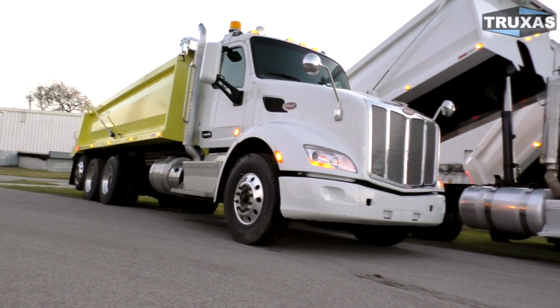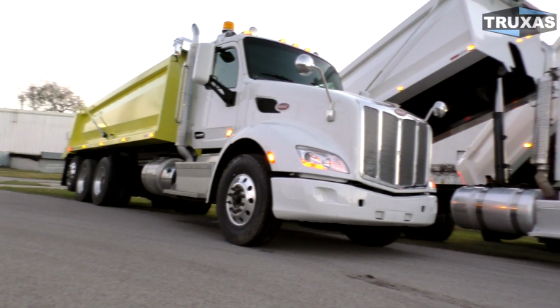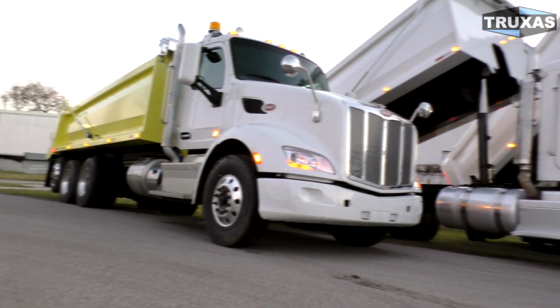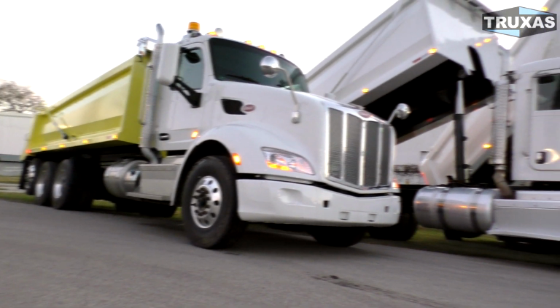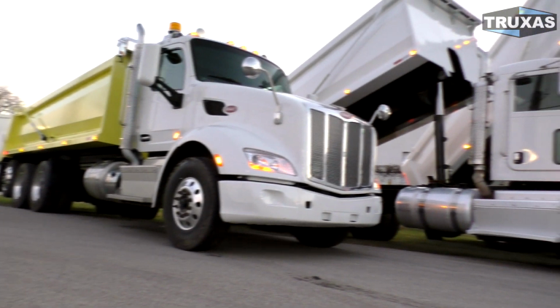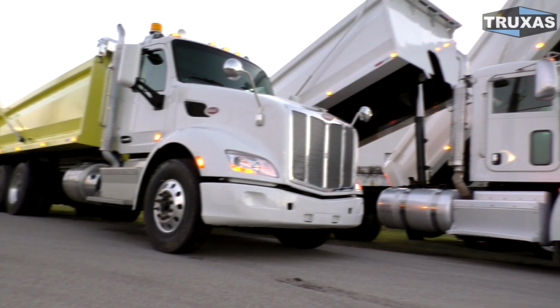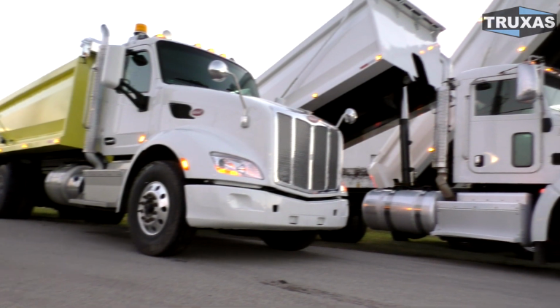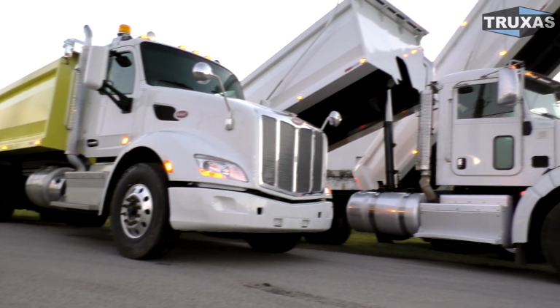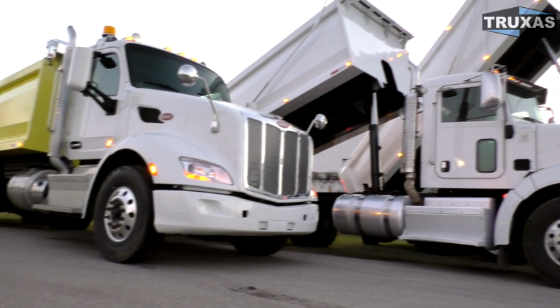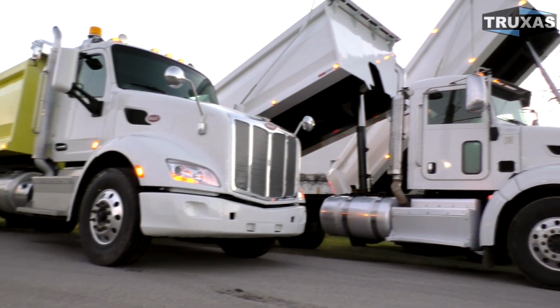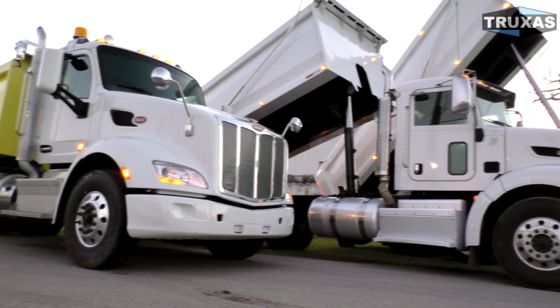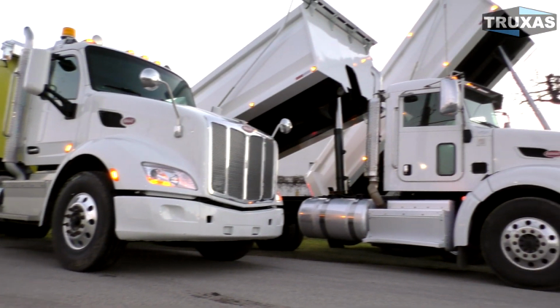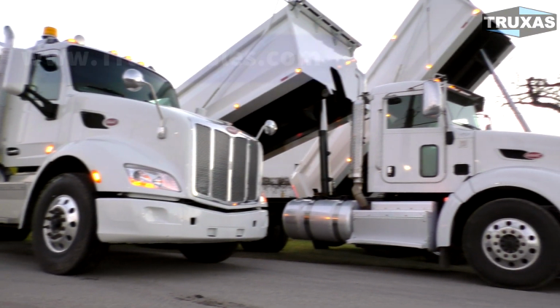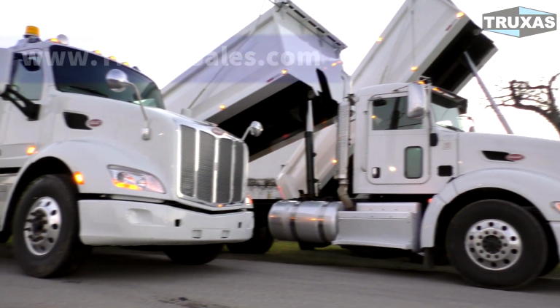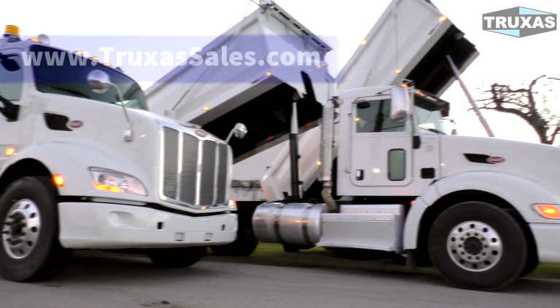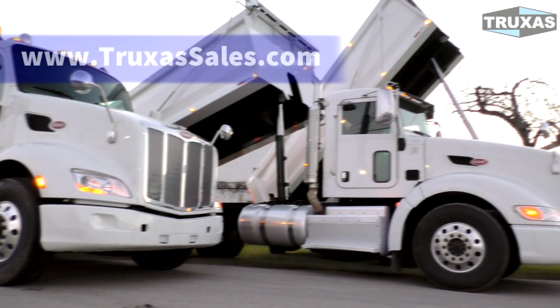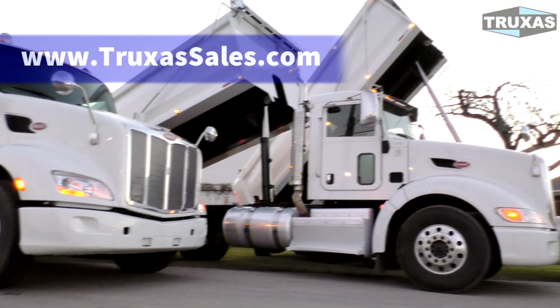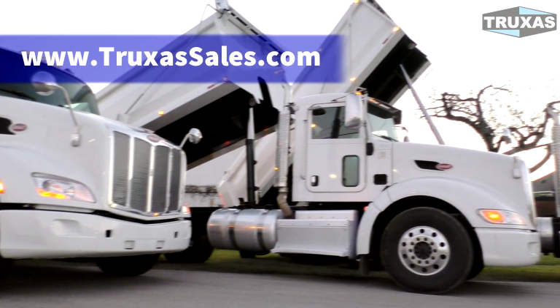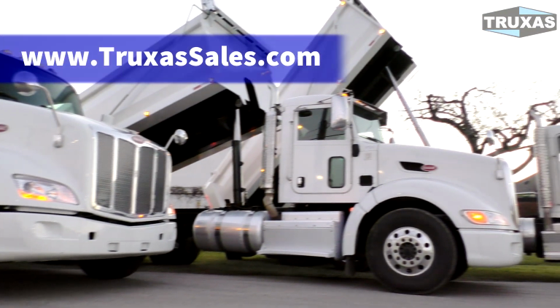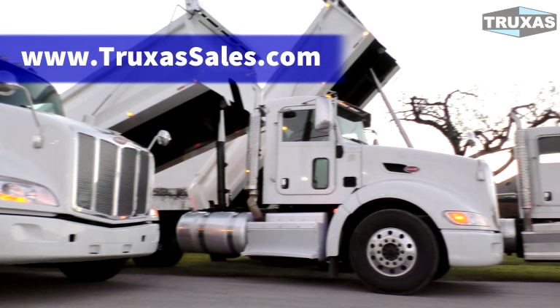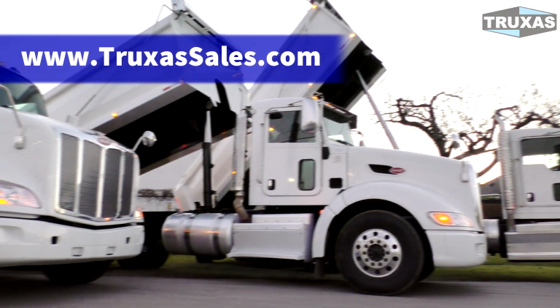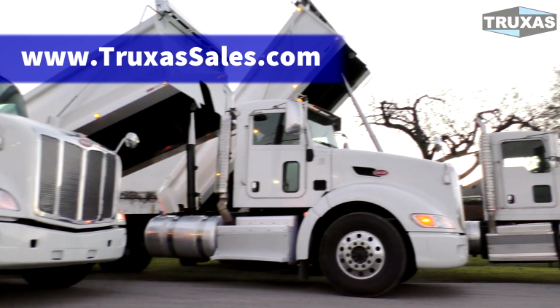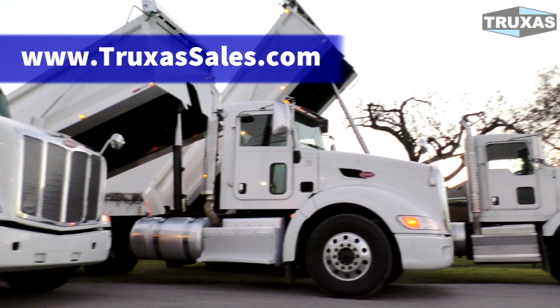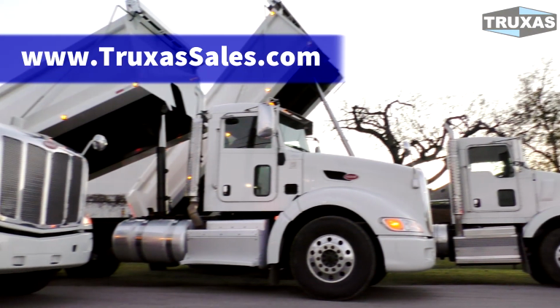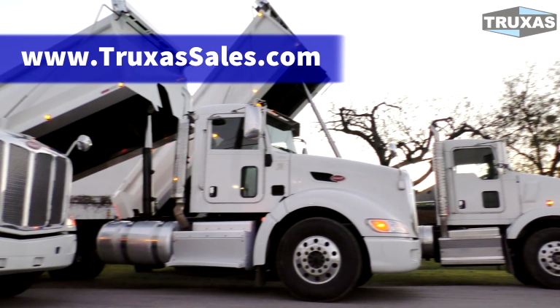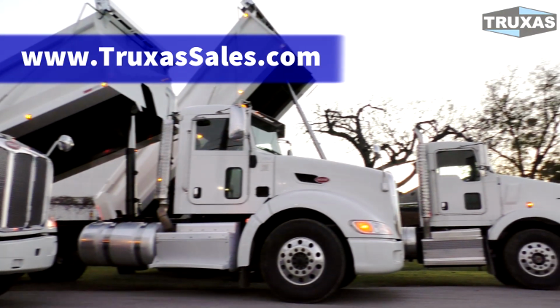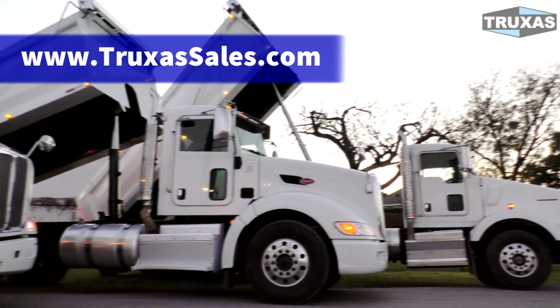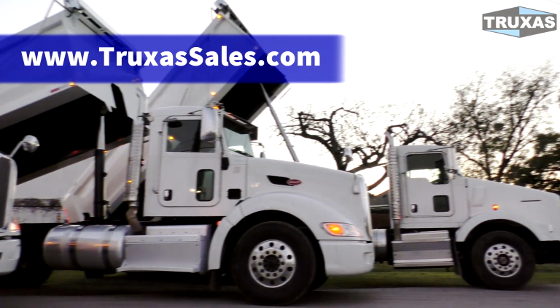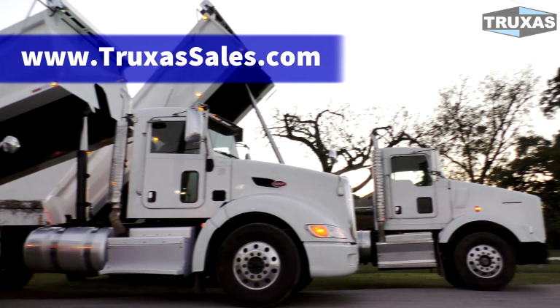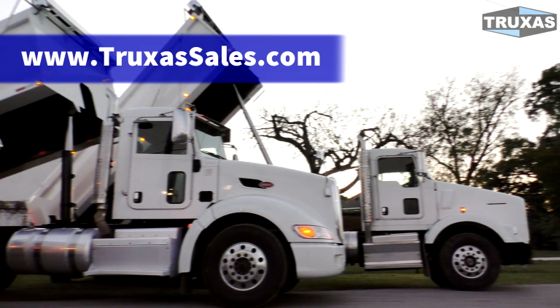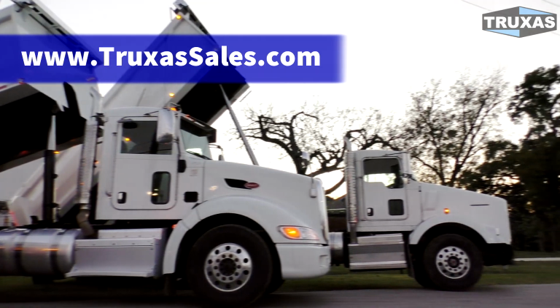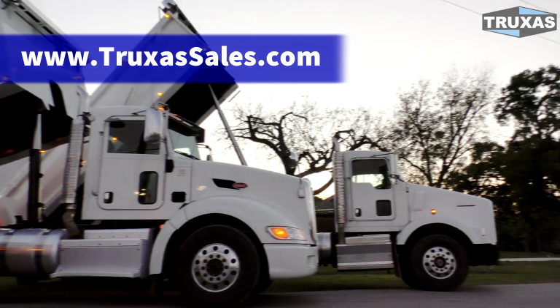This is Shea with Trucks to Sales, thanks for viewing. Please visit our website at www.truckstosales for more information. Thank you.